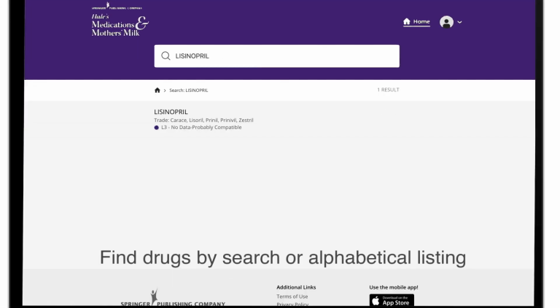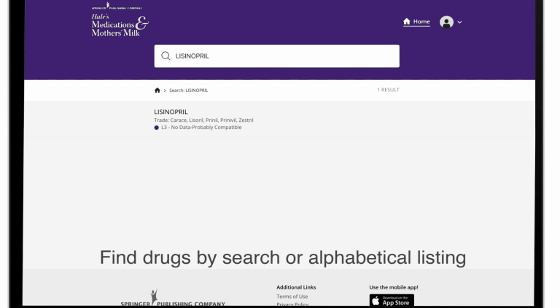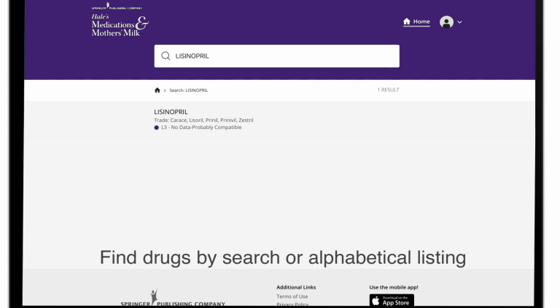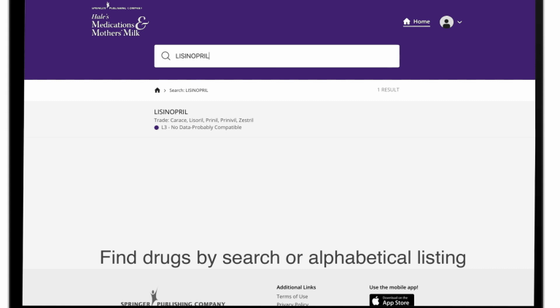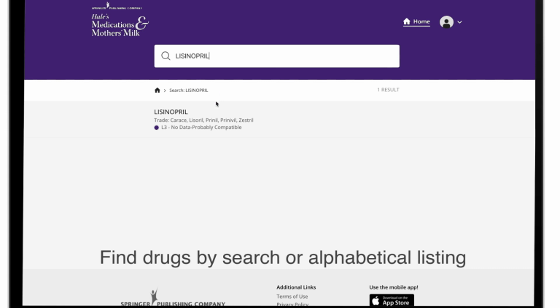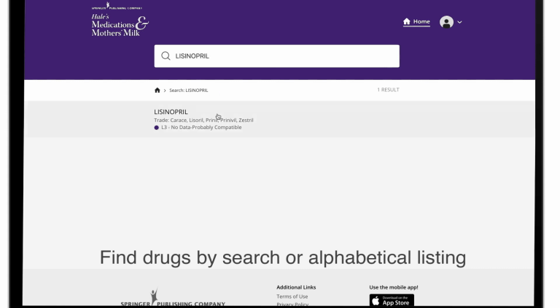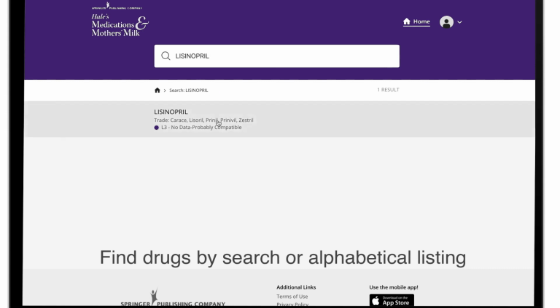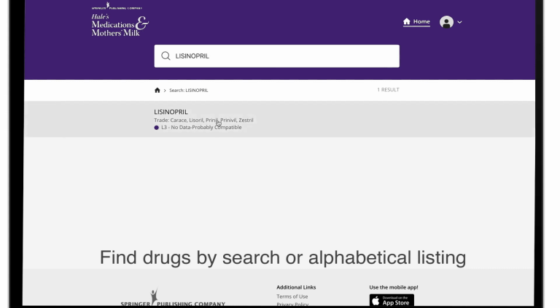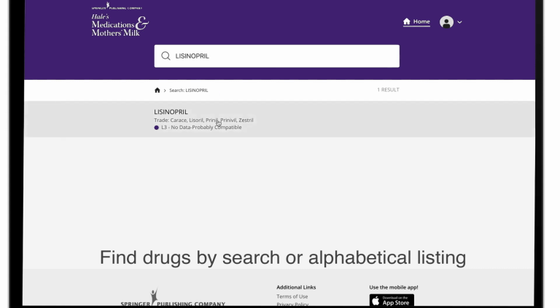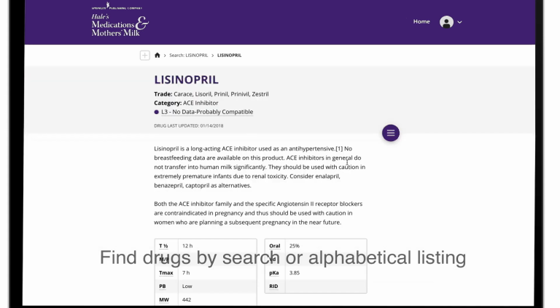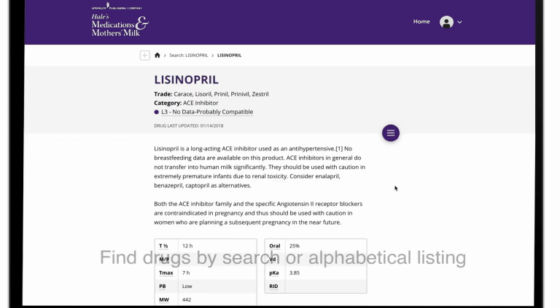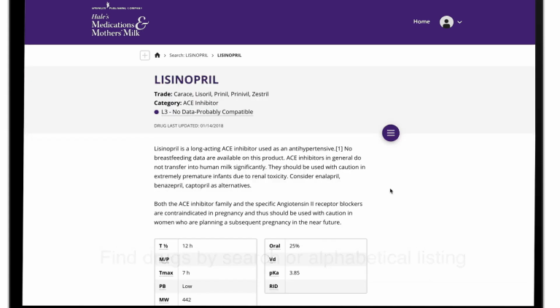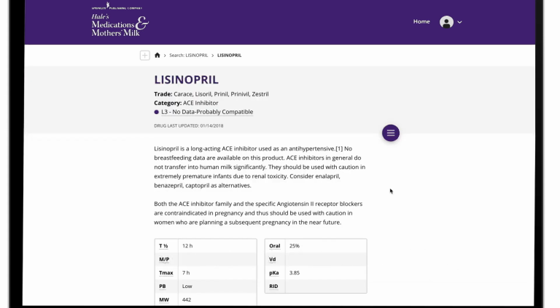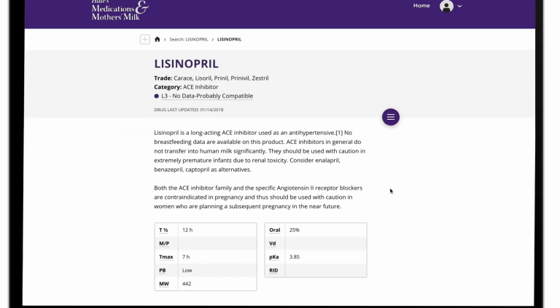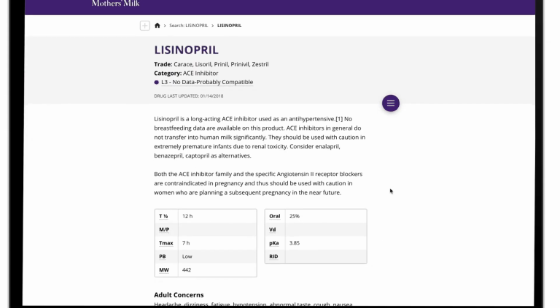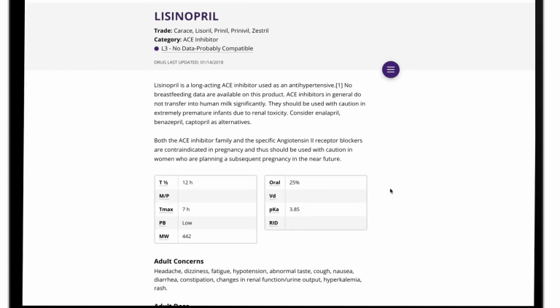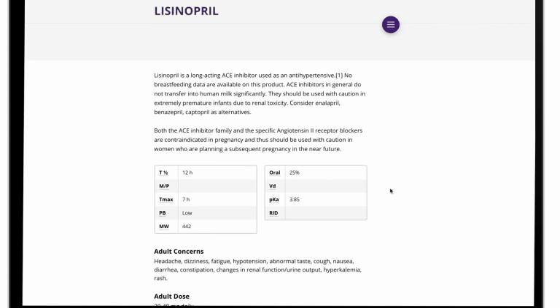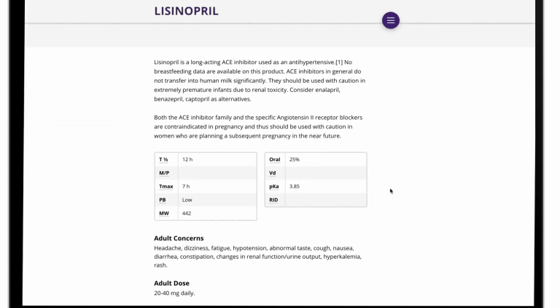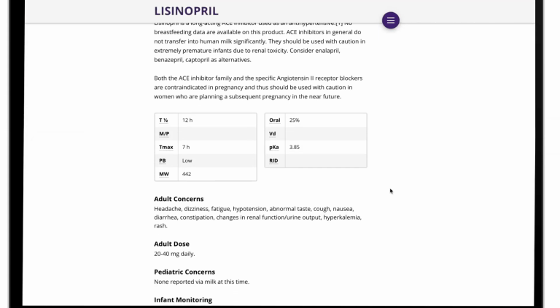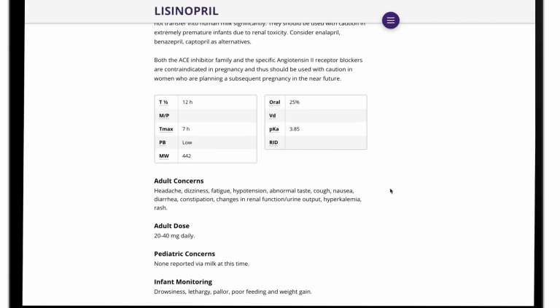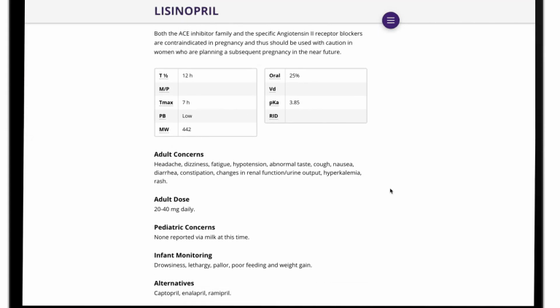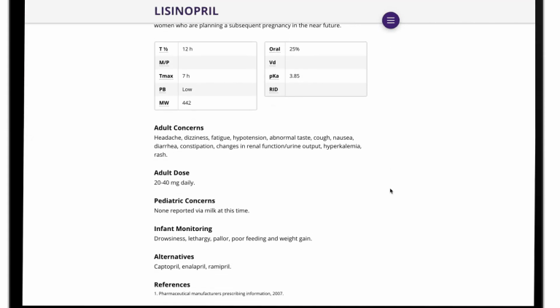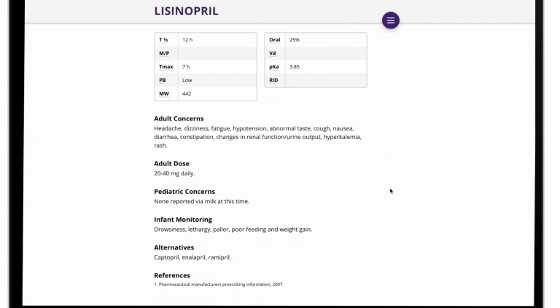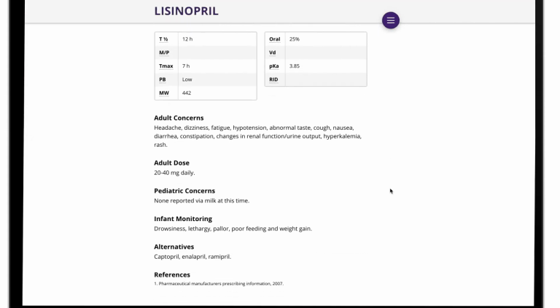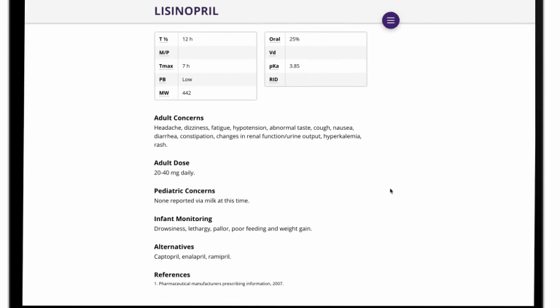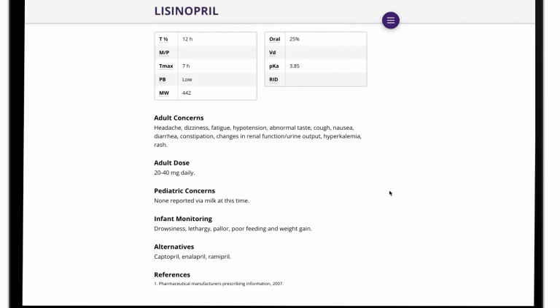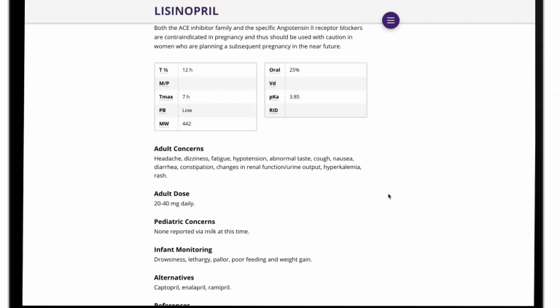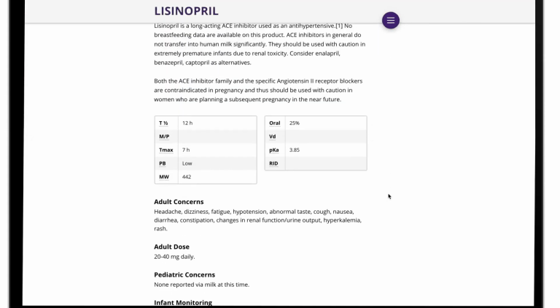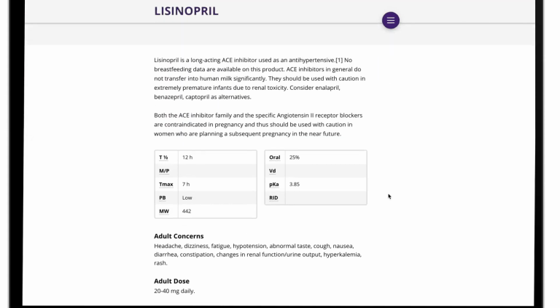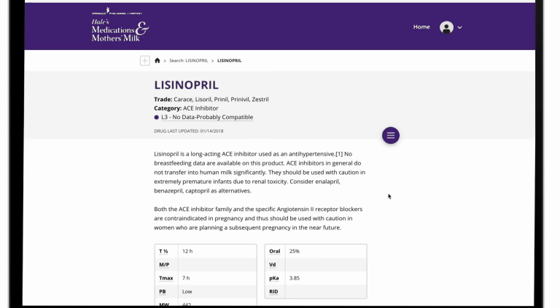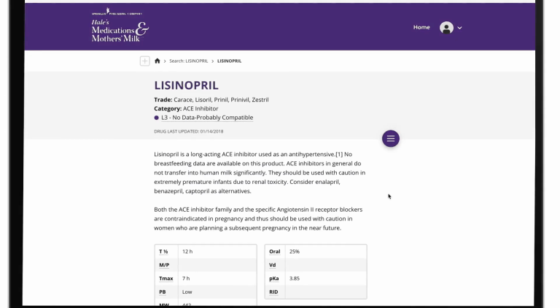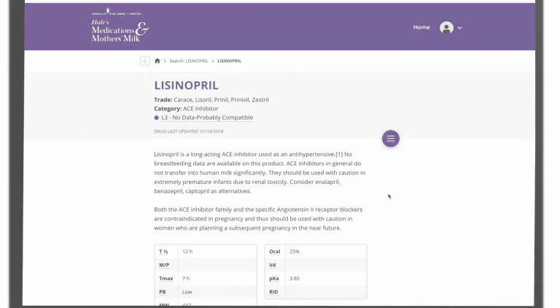Listings include adult and pediatric concerns, adult doses, infant monitoring, alternatives, and references.